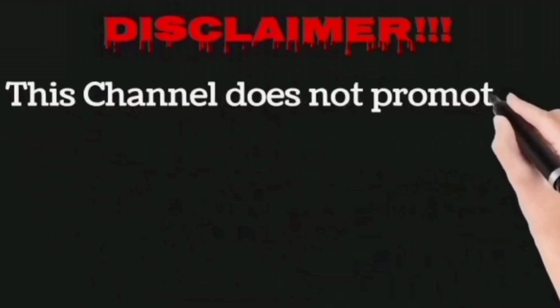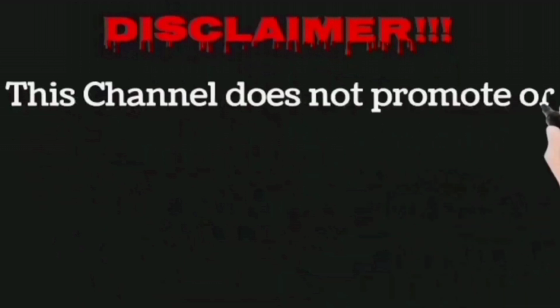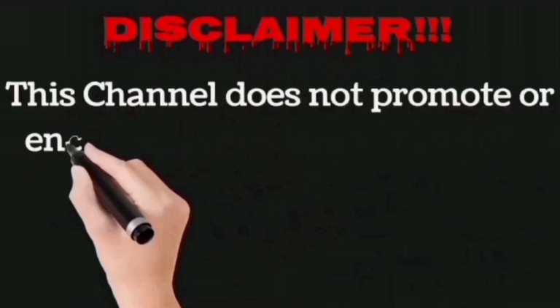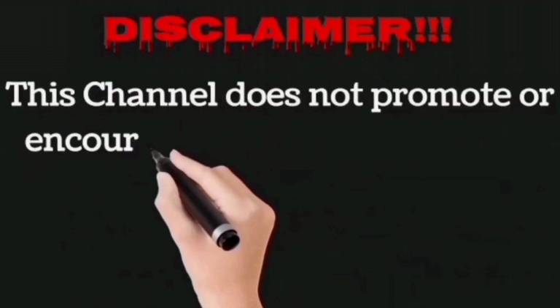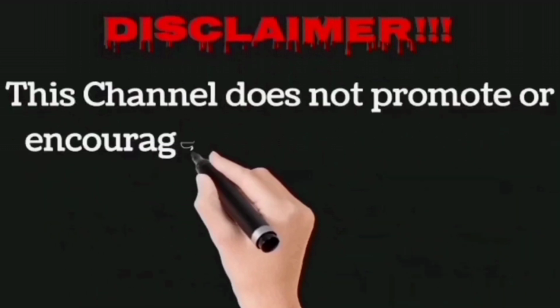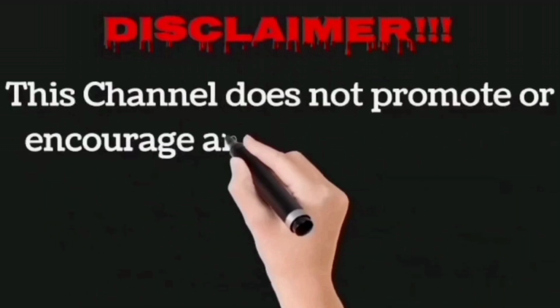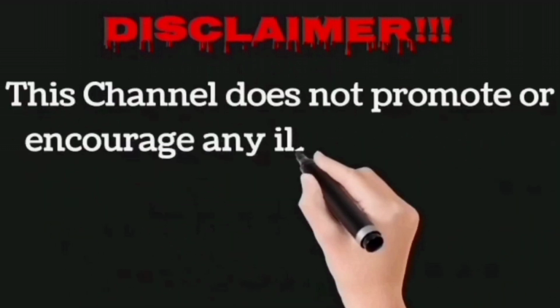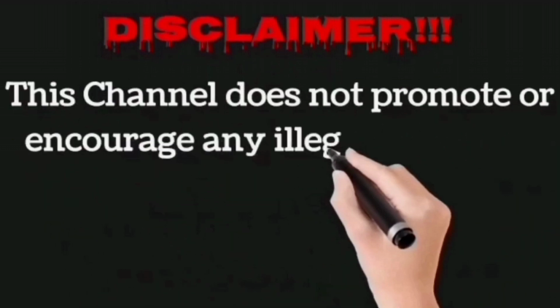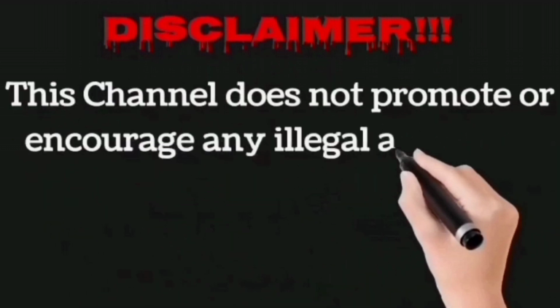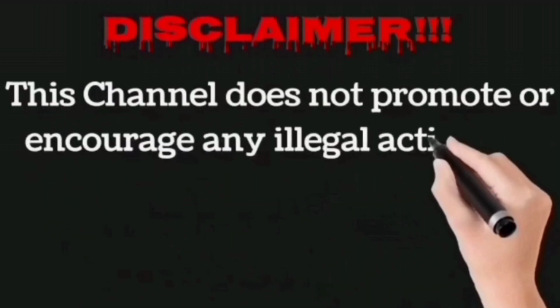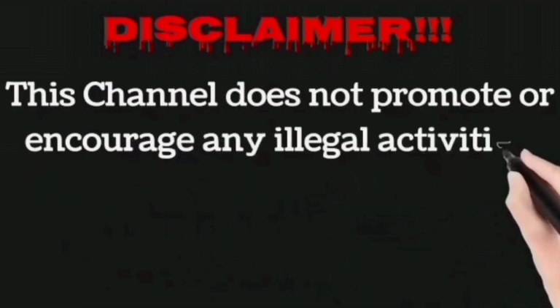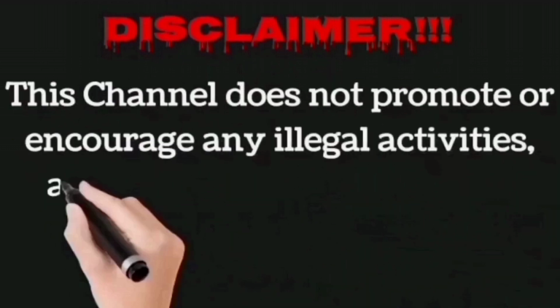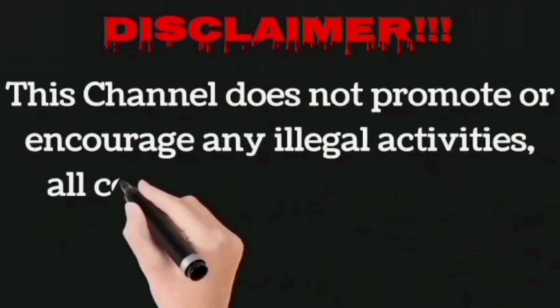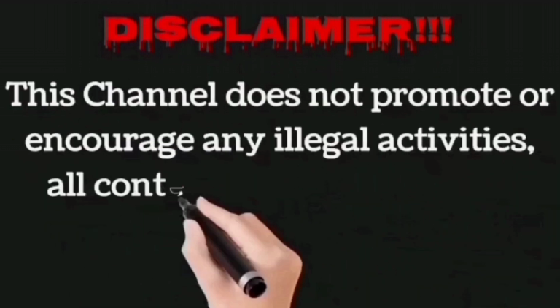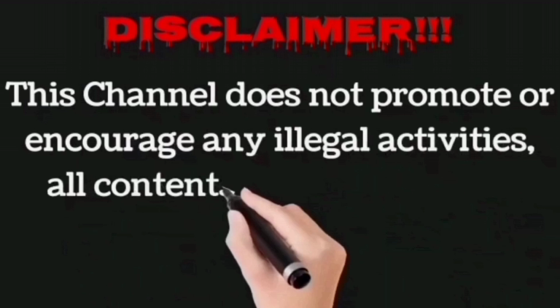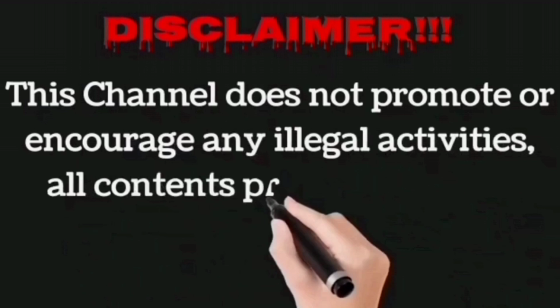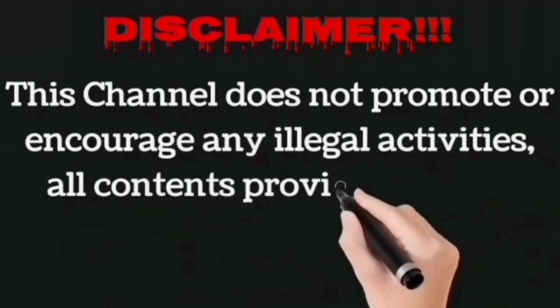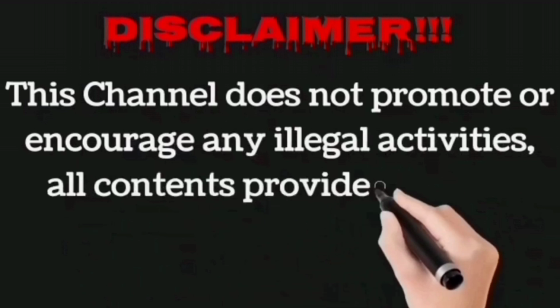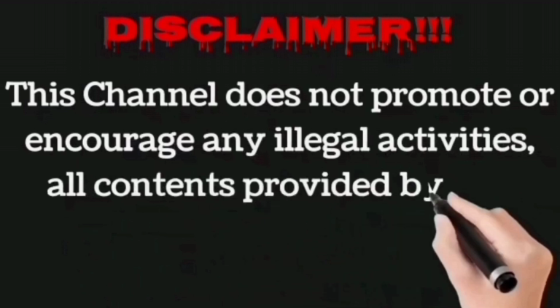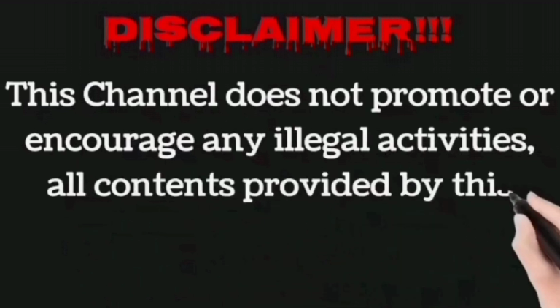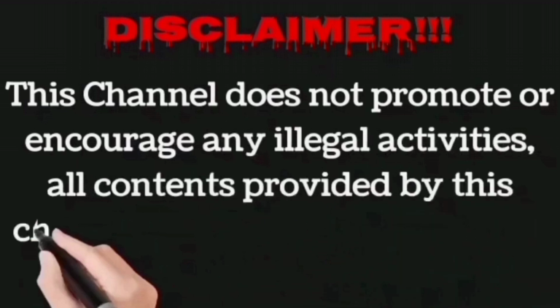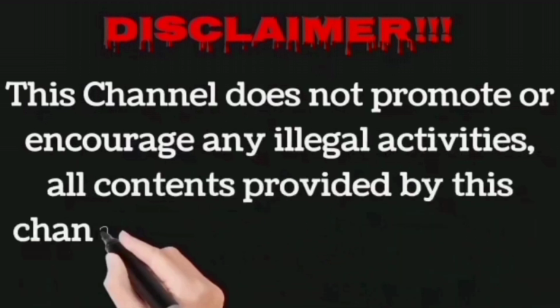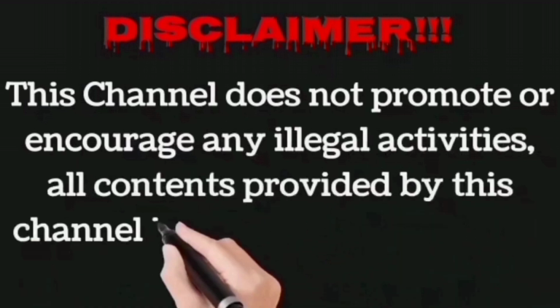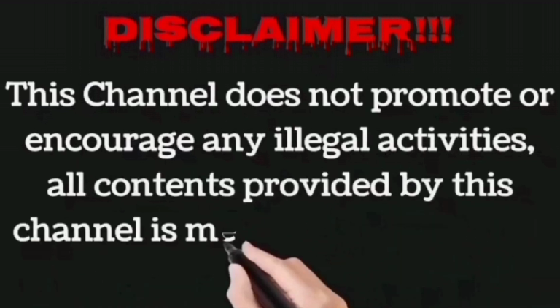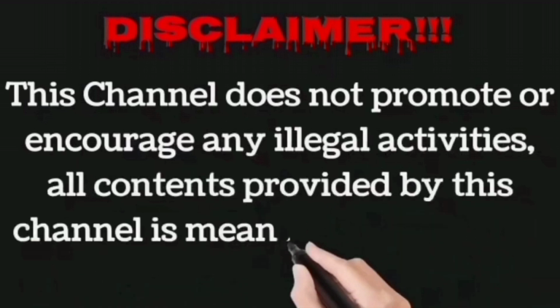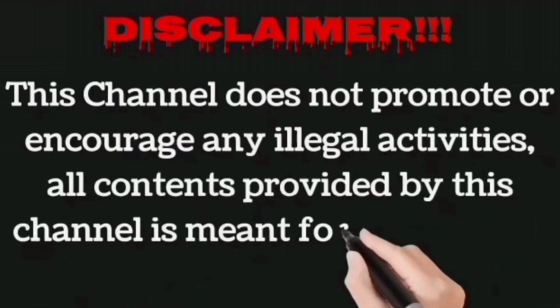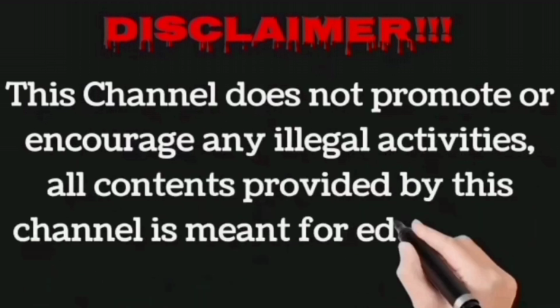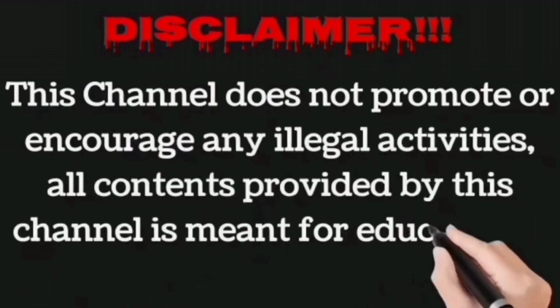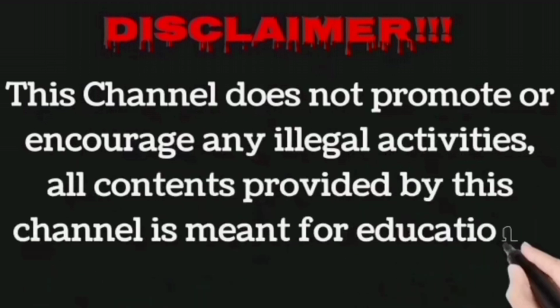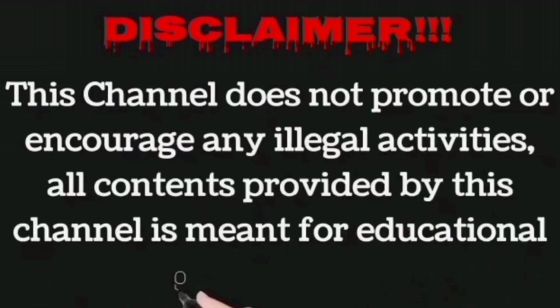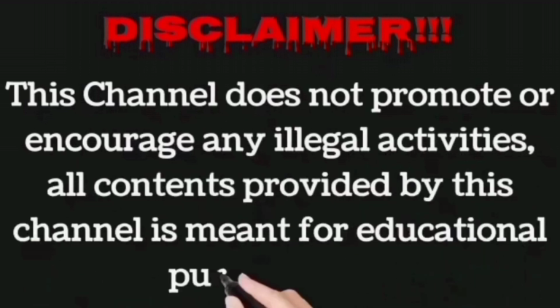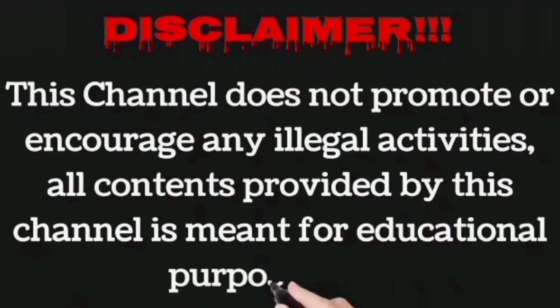This channel does not promote or encourage any illegal activities. All content provided by this channel is meant for educational purposes only.